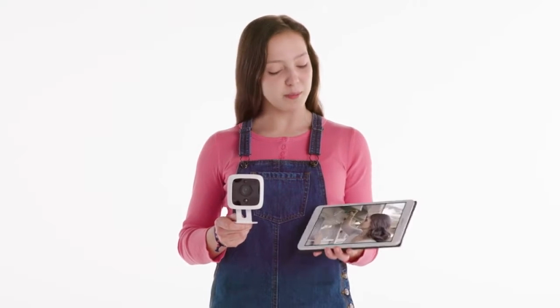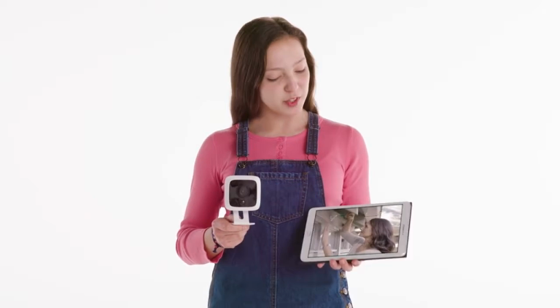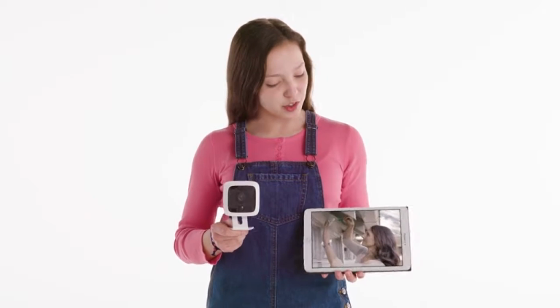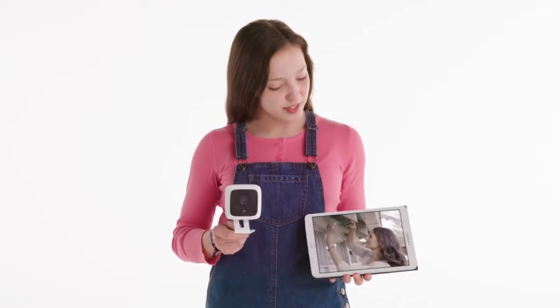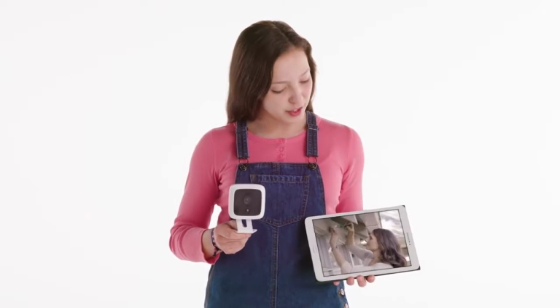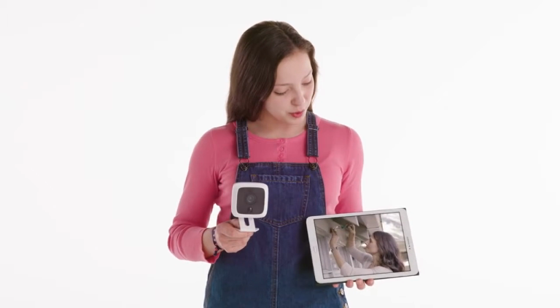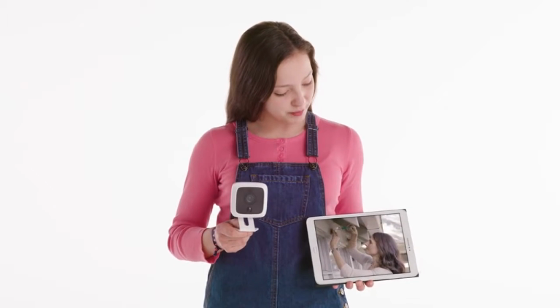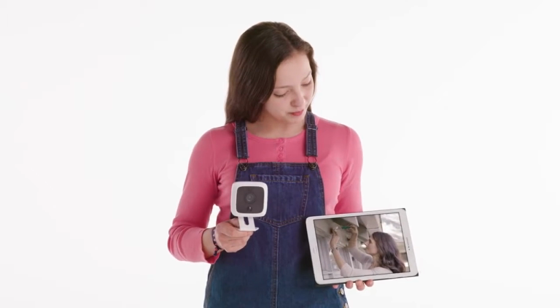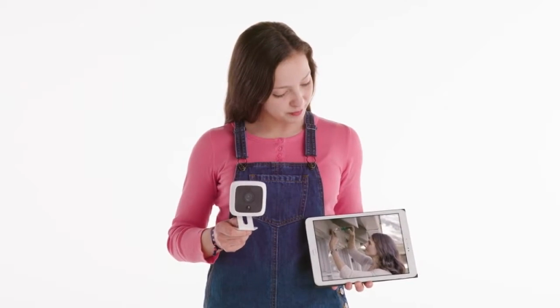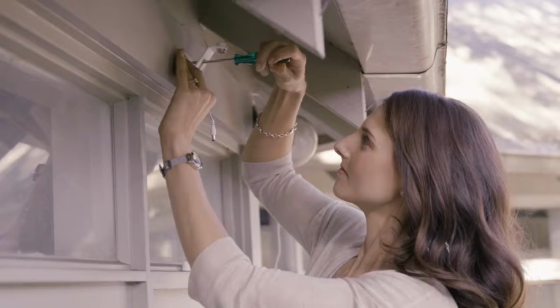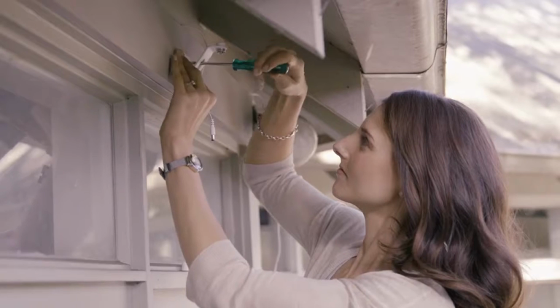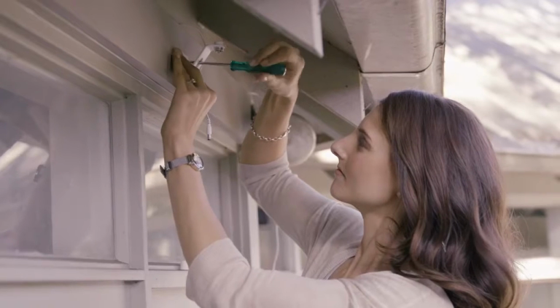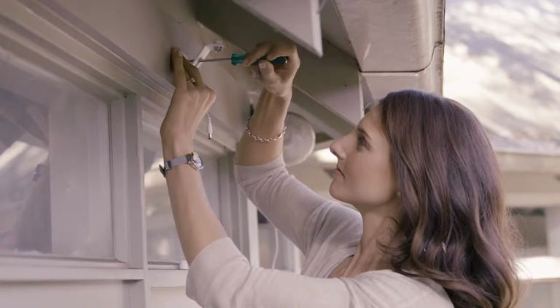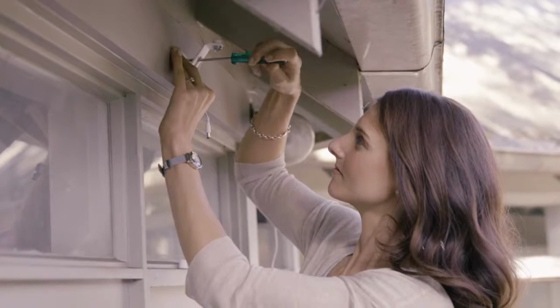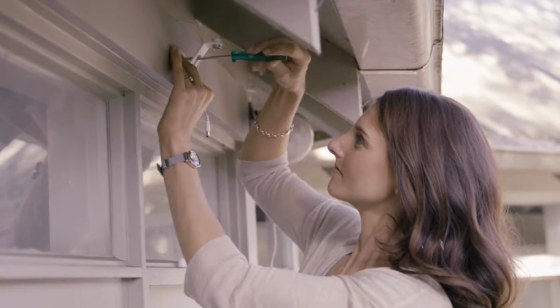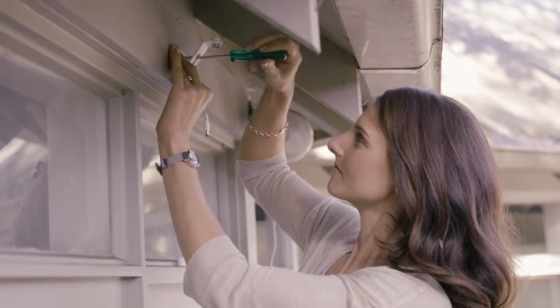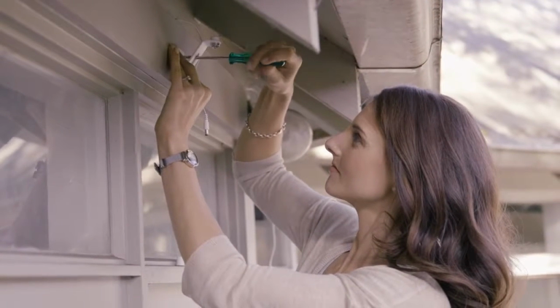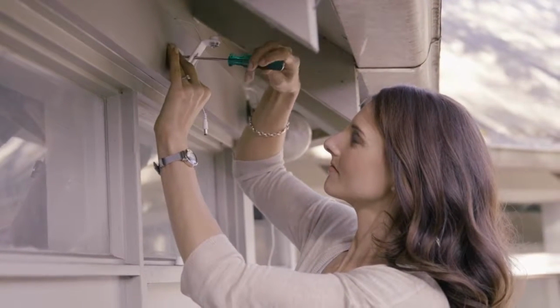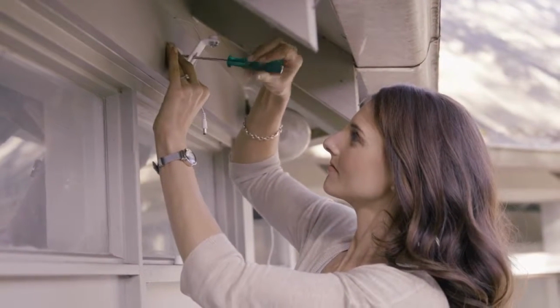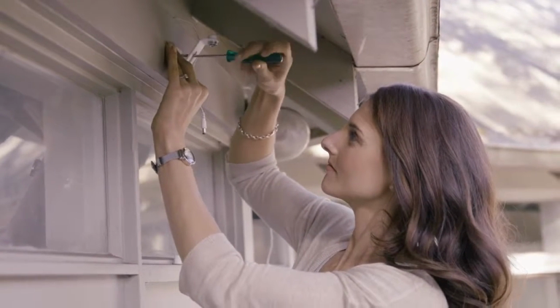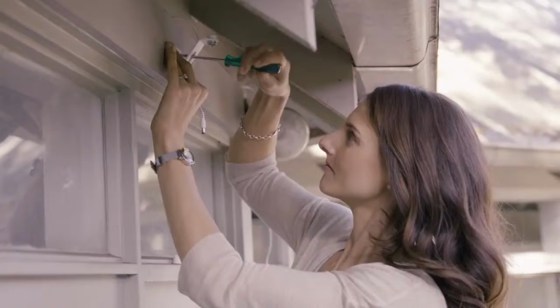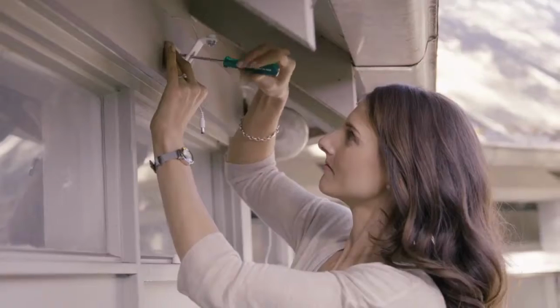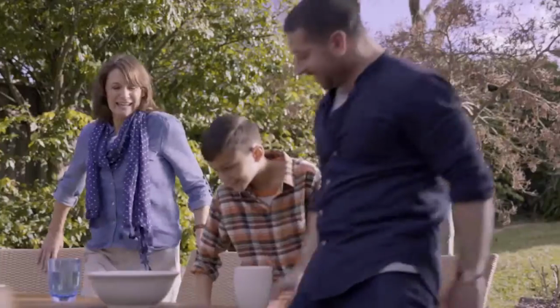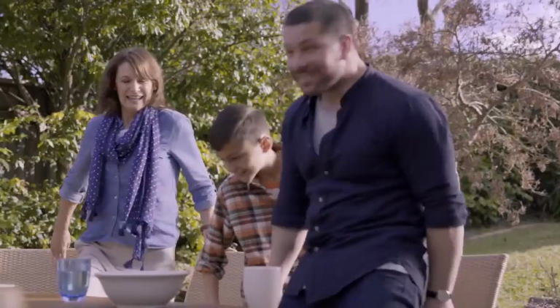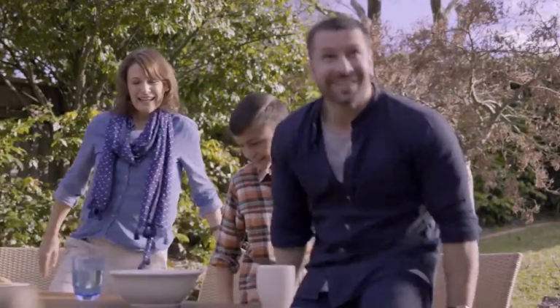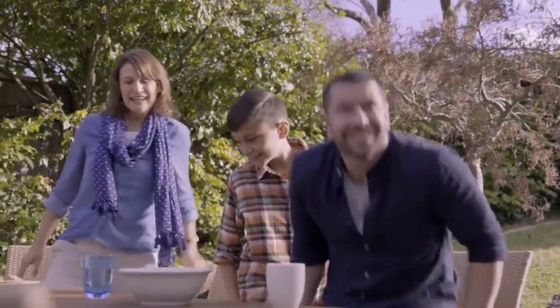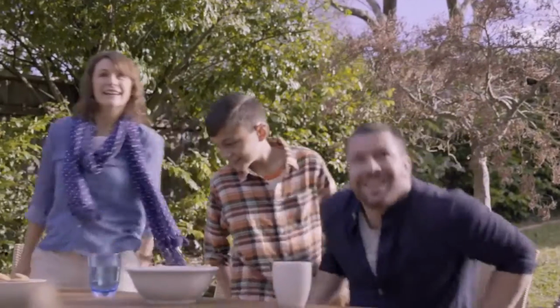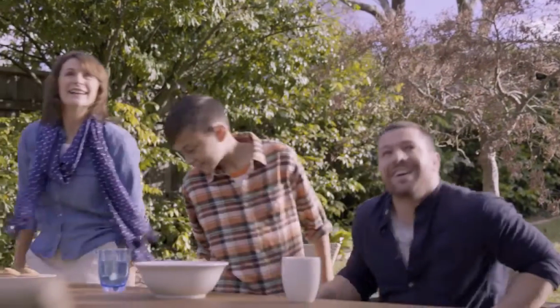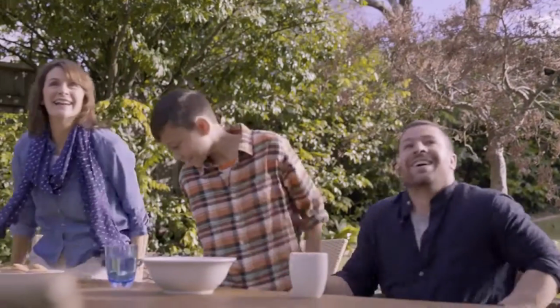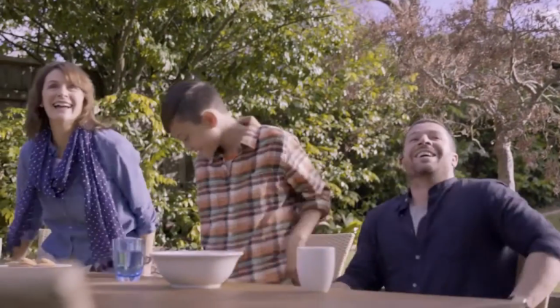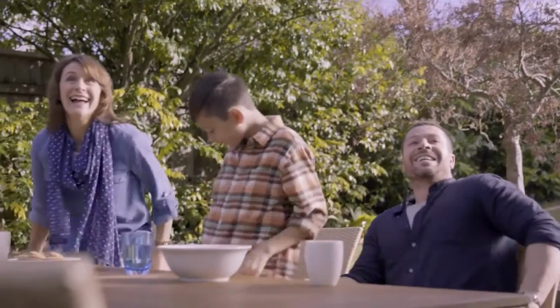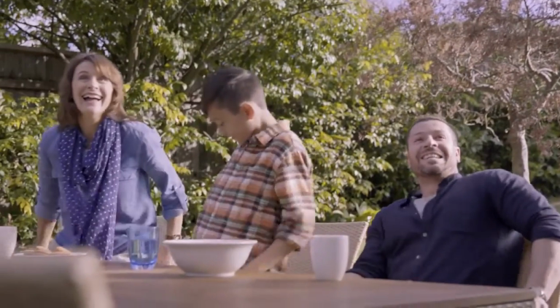Mum's going to show us how to do it. Now follow carefully, all you handy people — it's time to get to work.